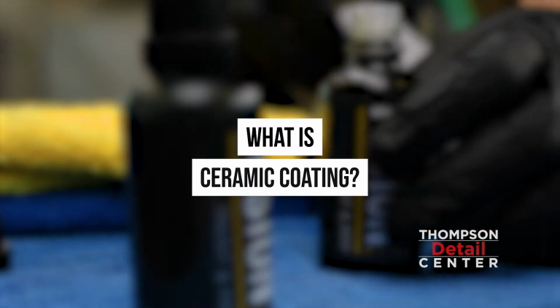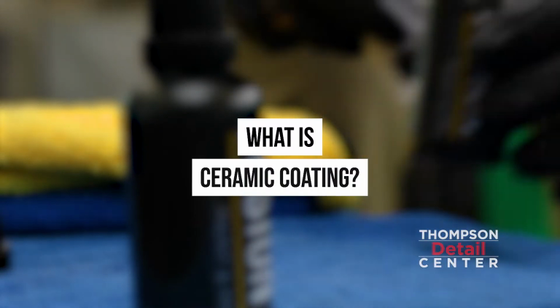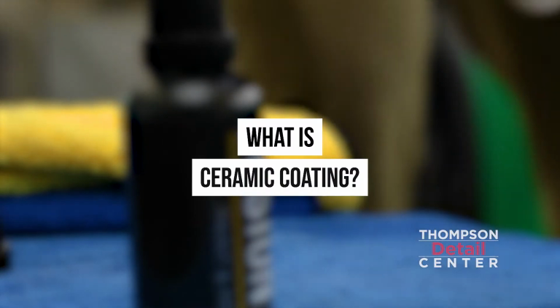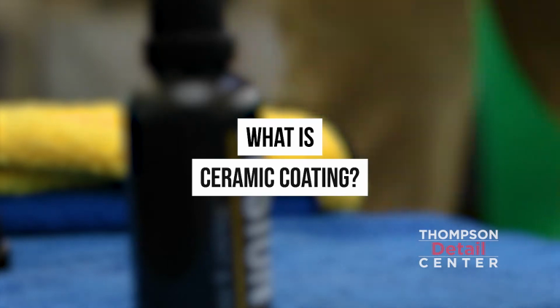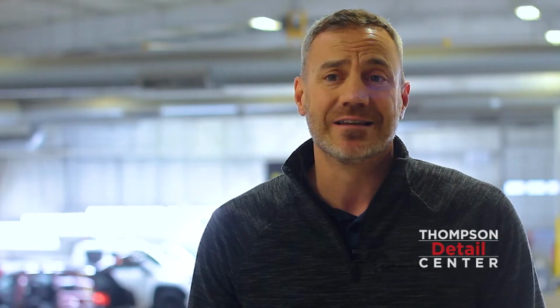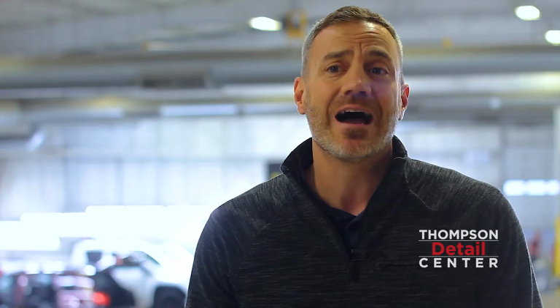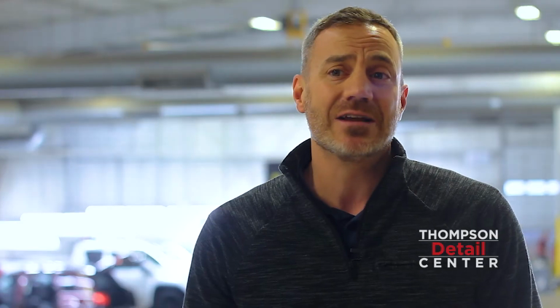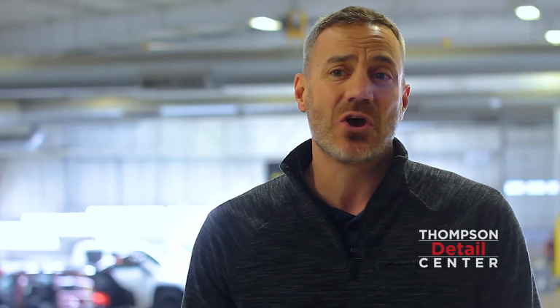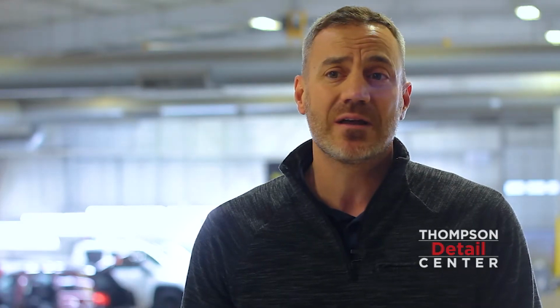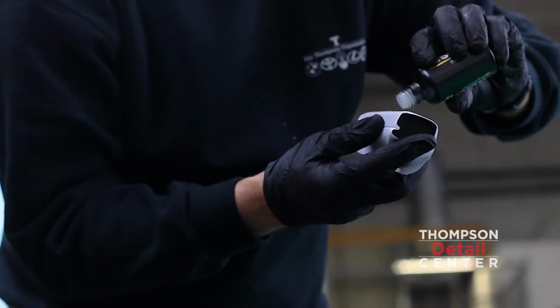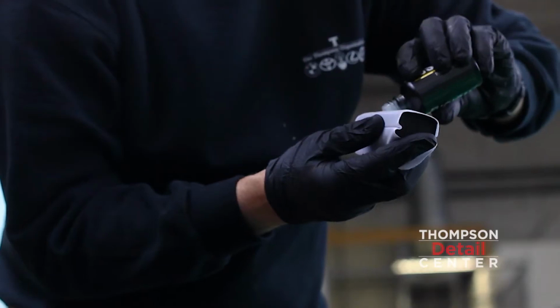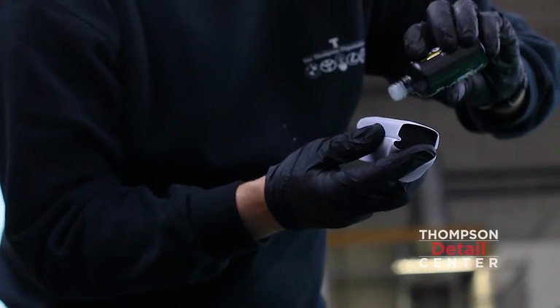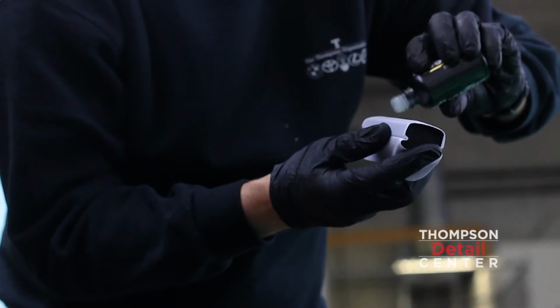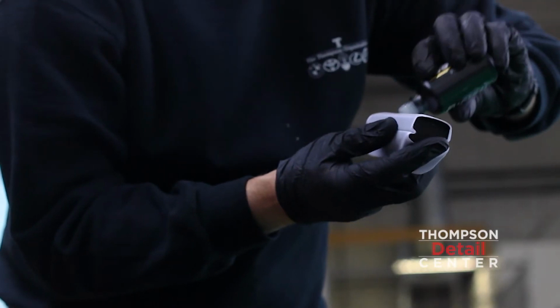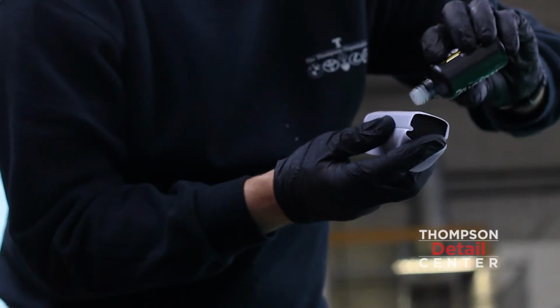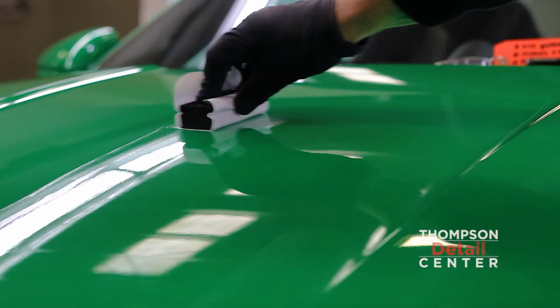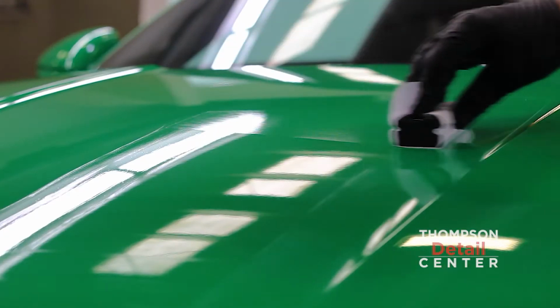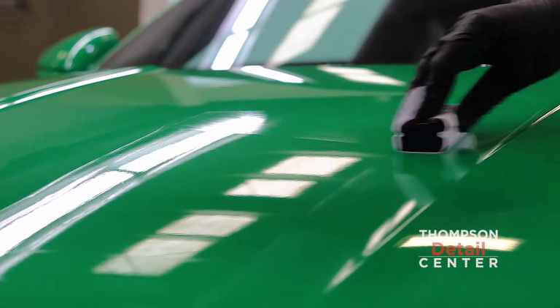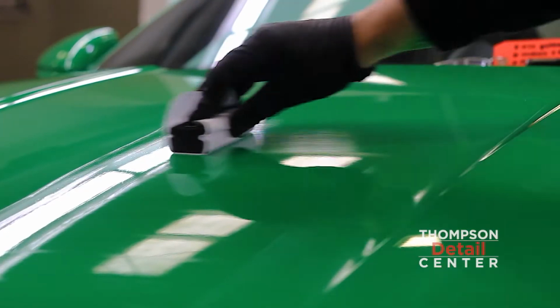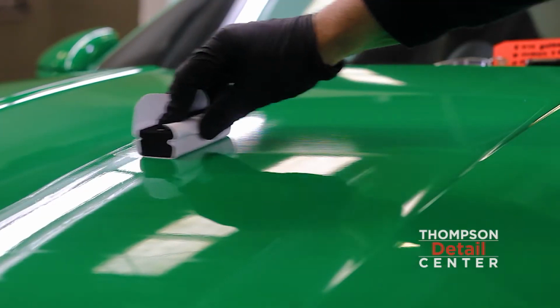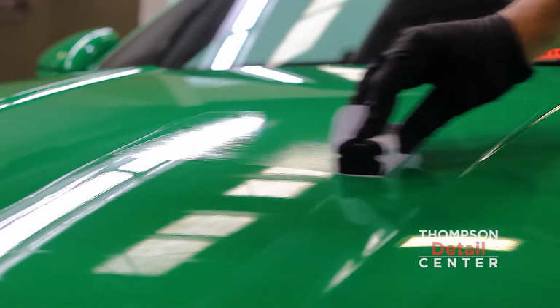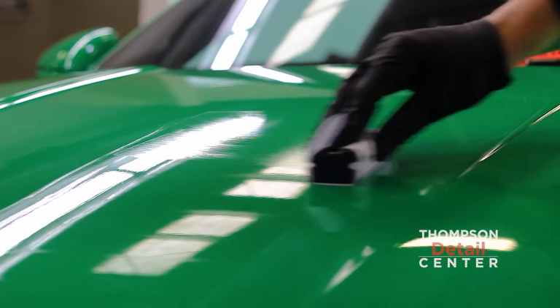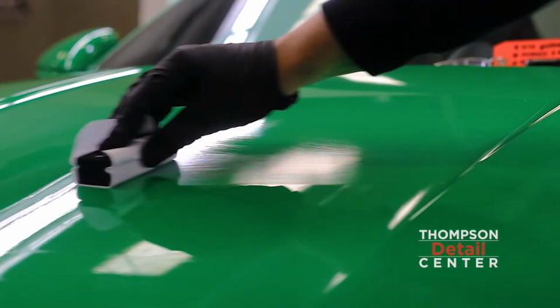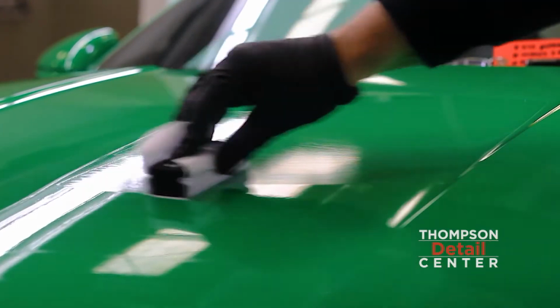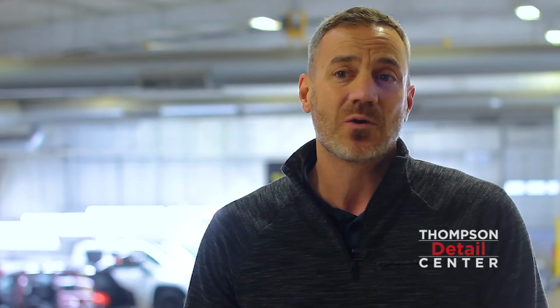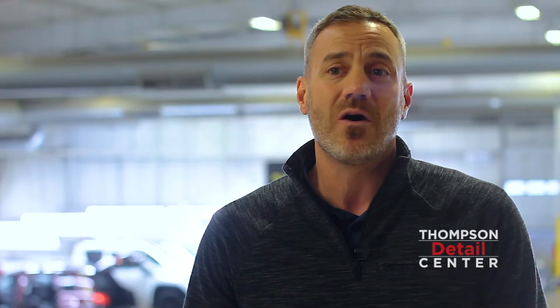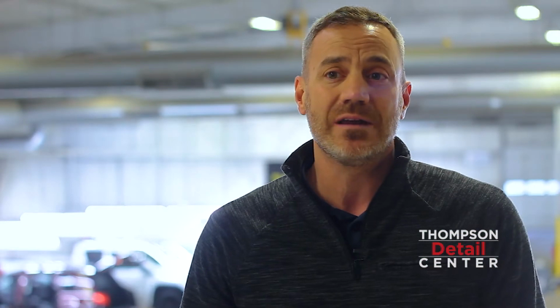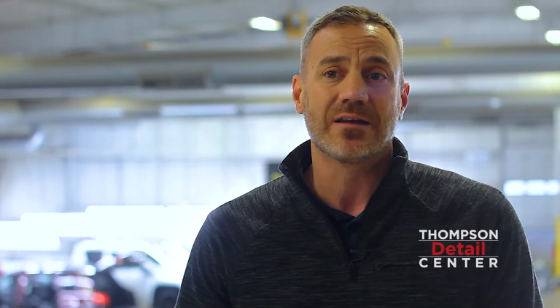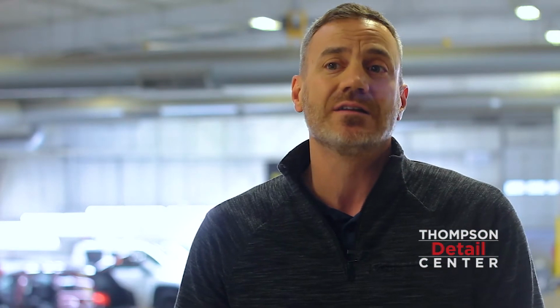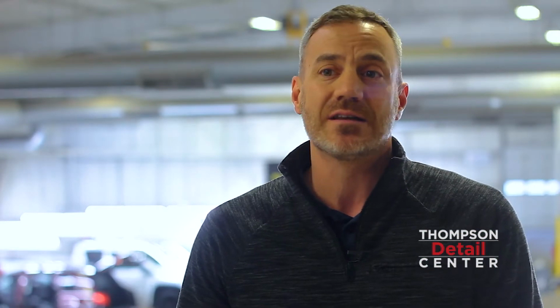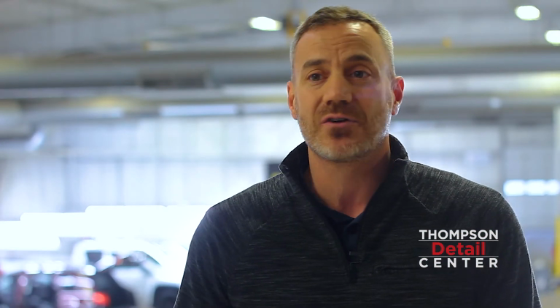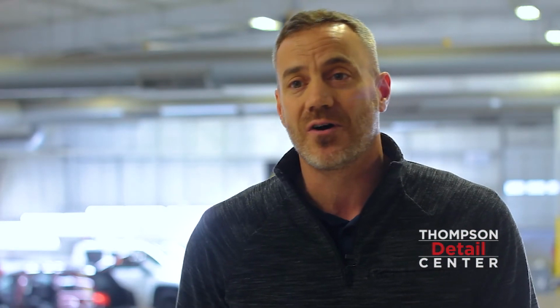Ceramic coating is a 9H coating. Pretty much, it's easy maintenance on your car. It's going to help you maintain the quality and the cleanliness of your car.